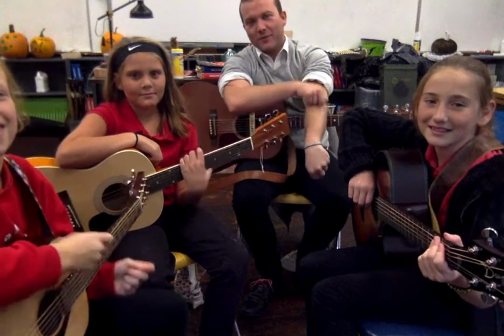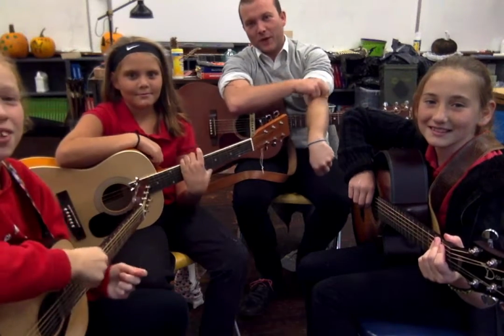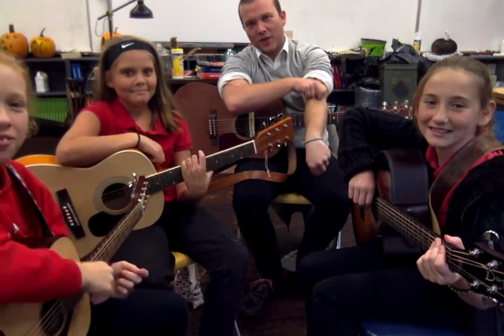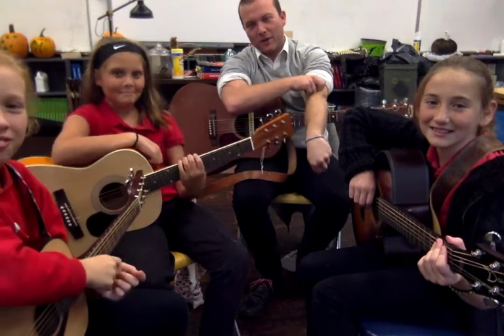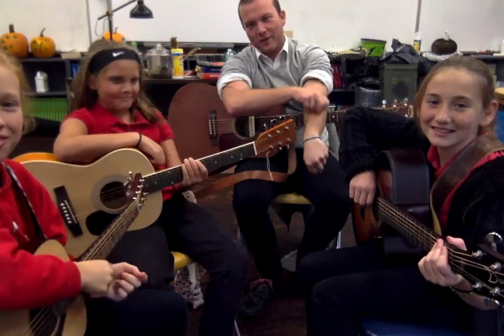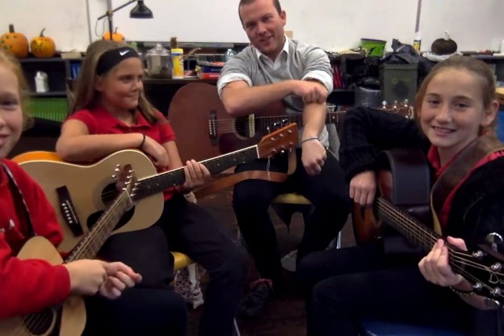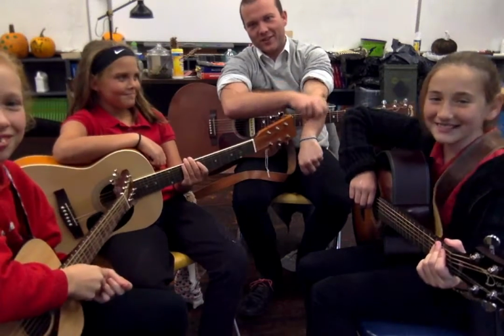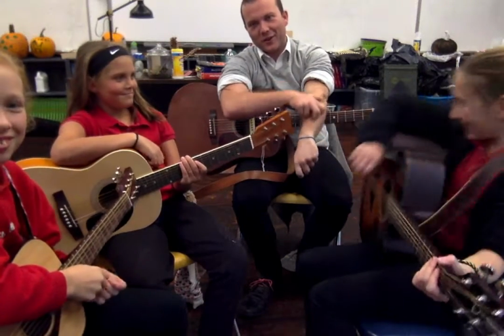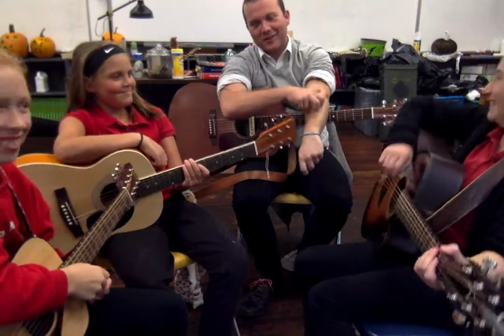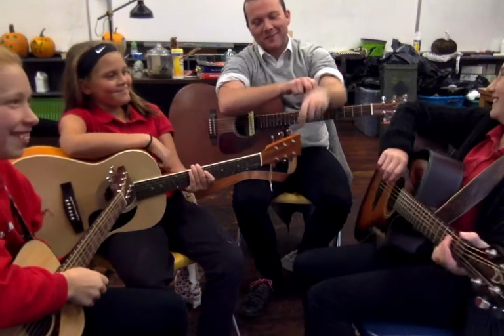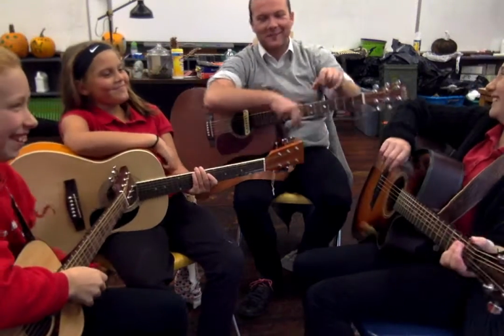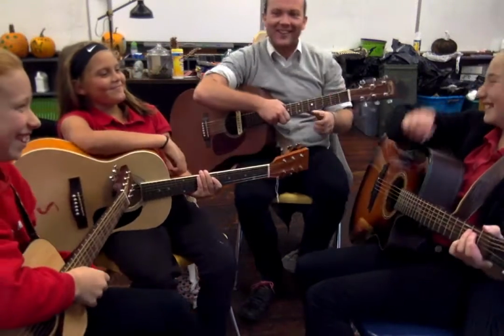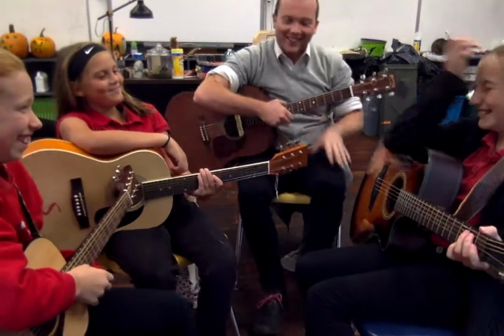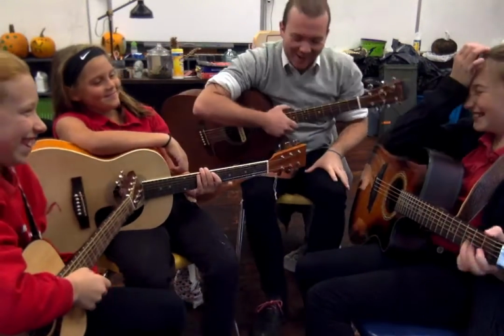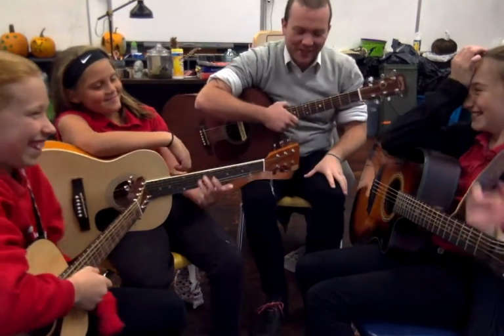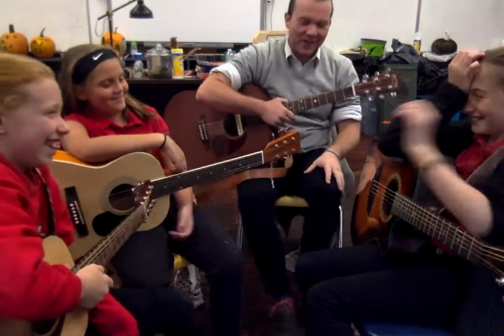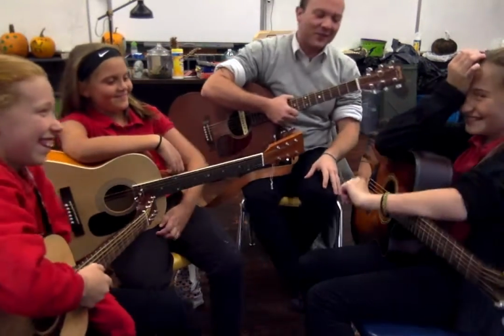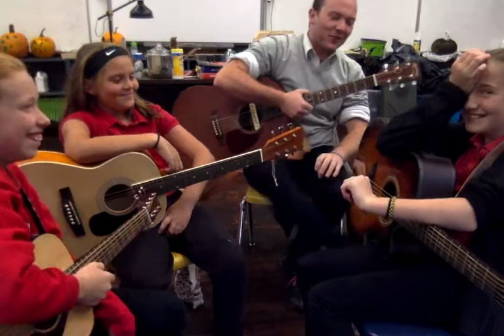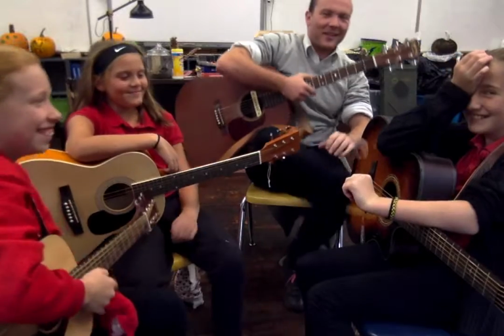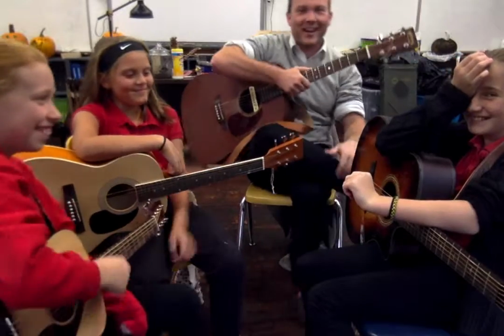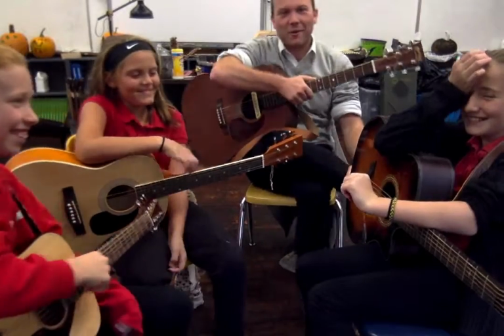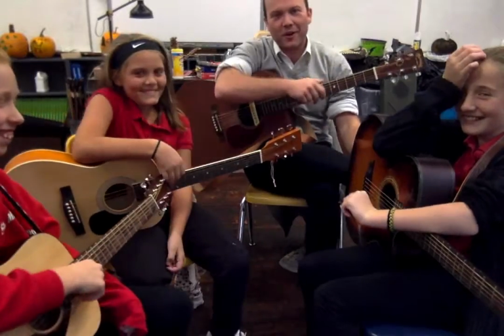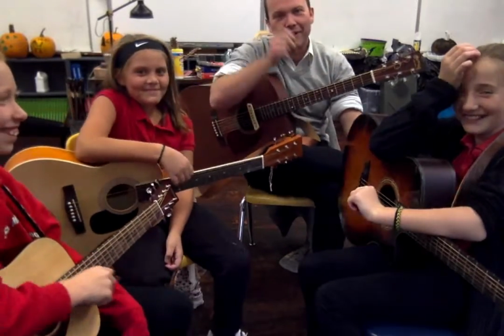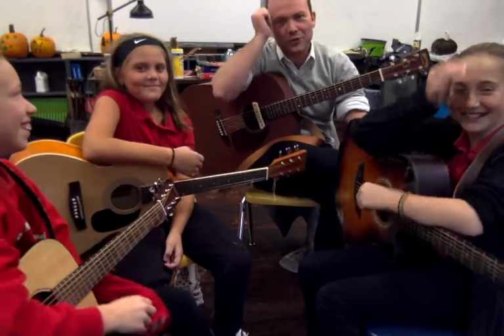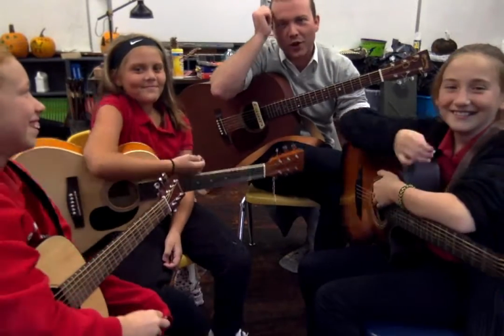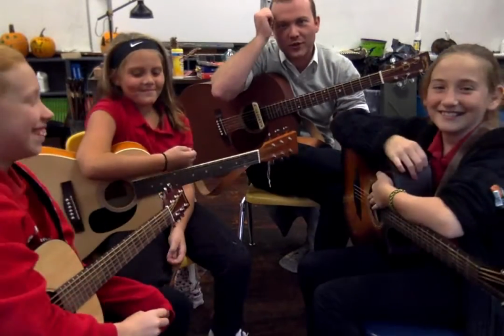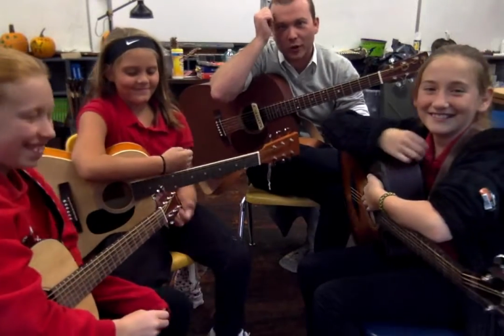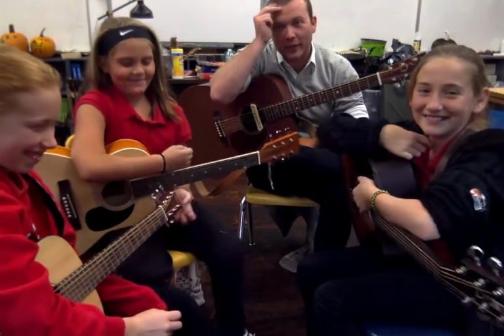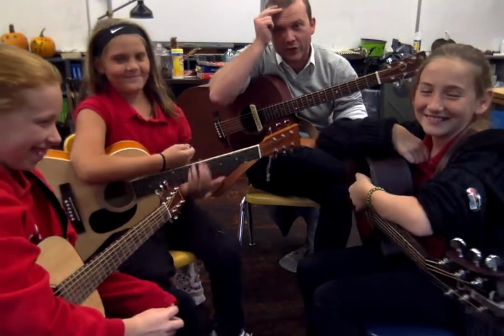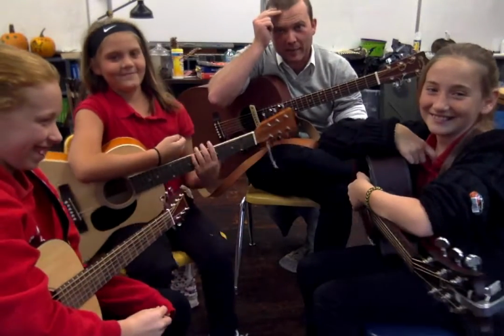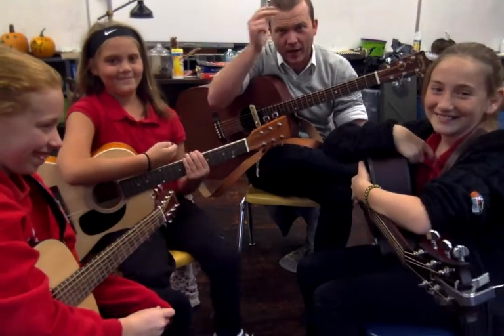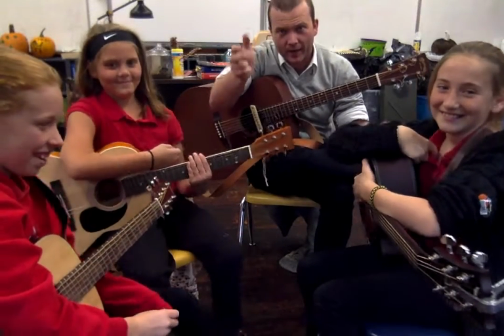What's going on, Jake Paulers? It's the Guitar Club. Hope you guys are having a good week. We're working on a new song — it's called Lord, I Lift Your Name on High.